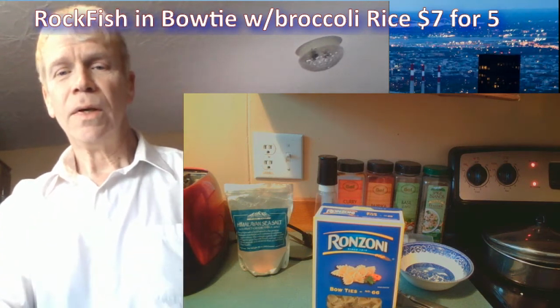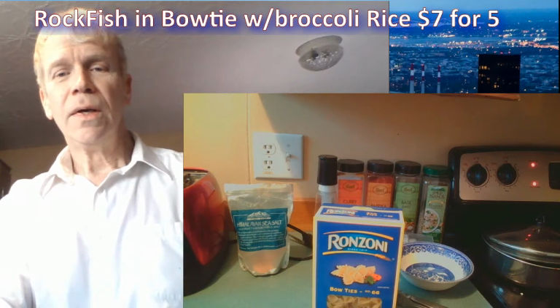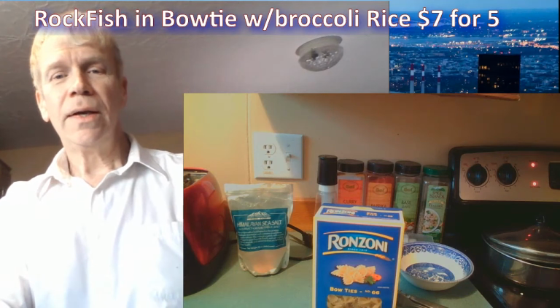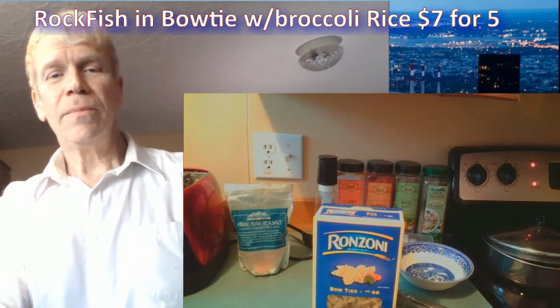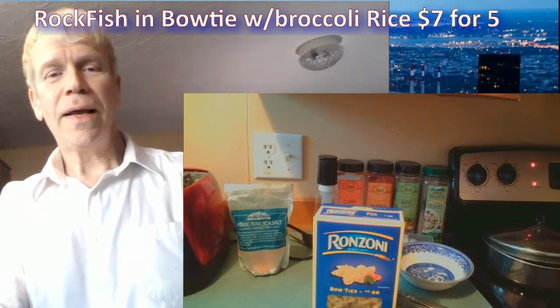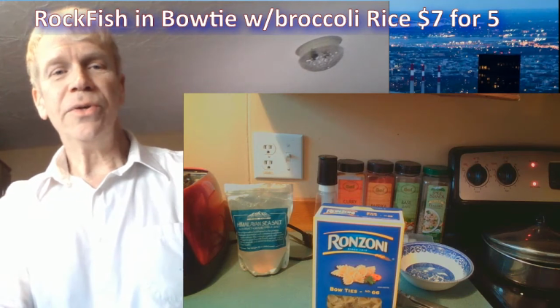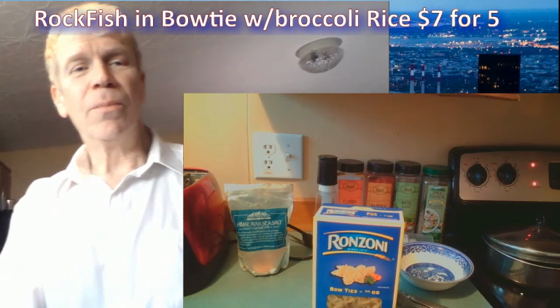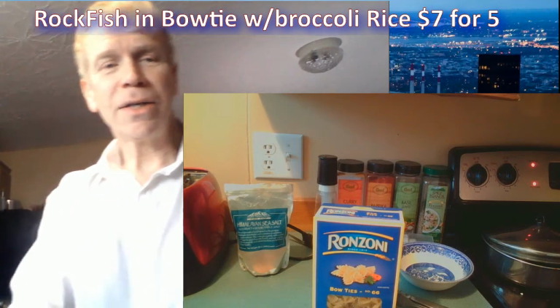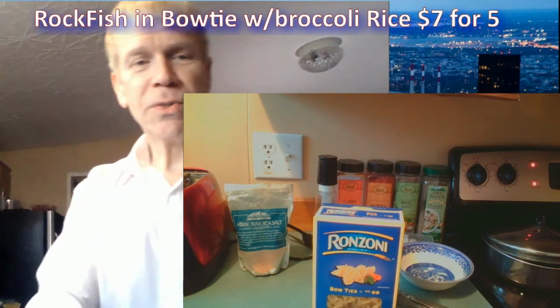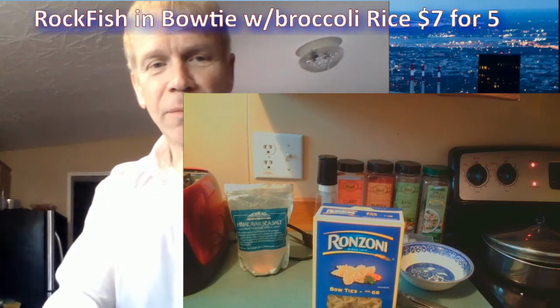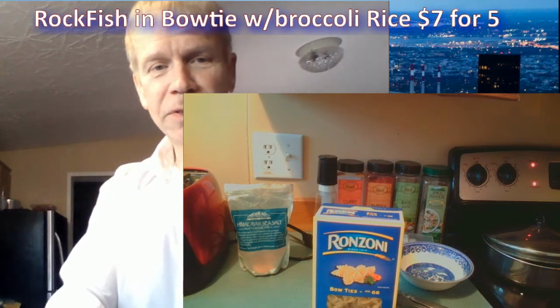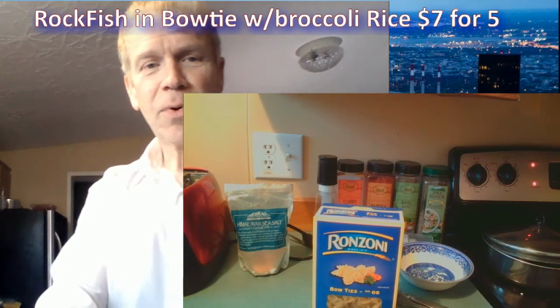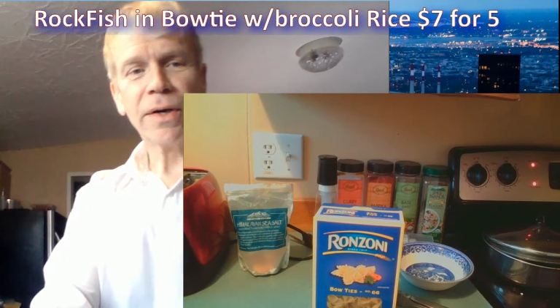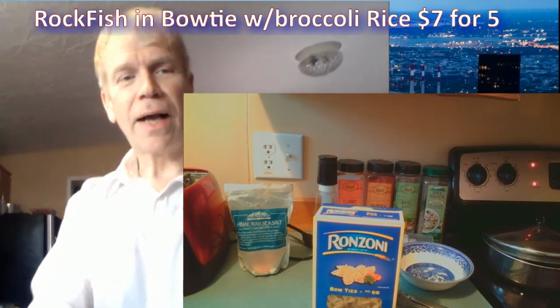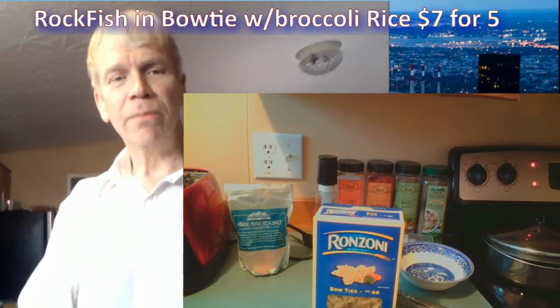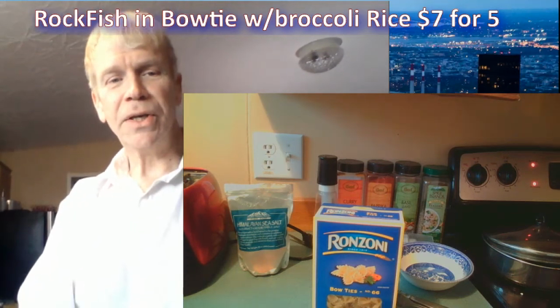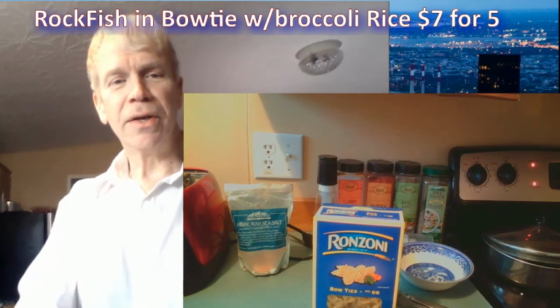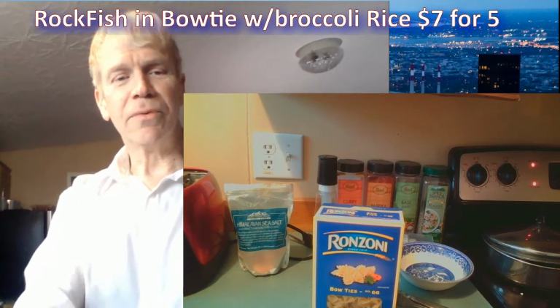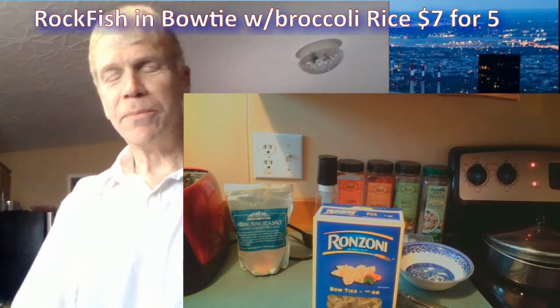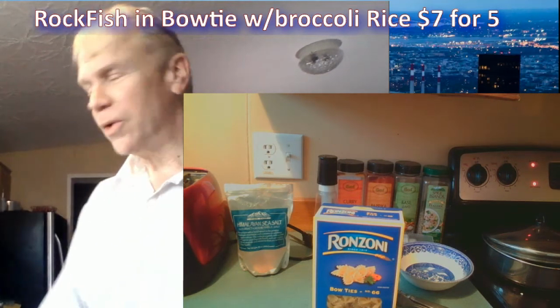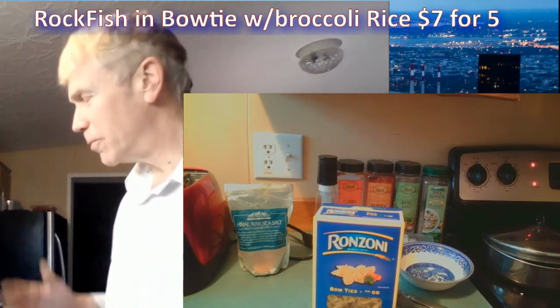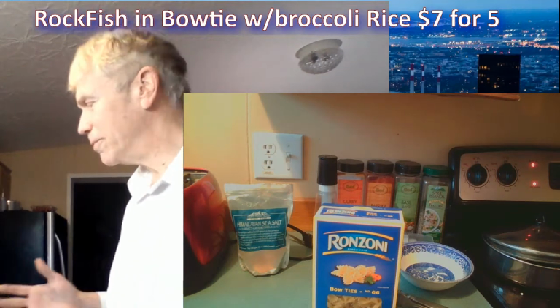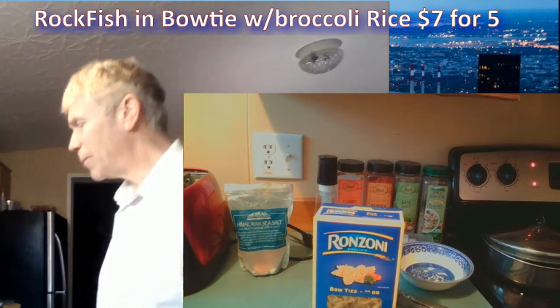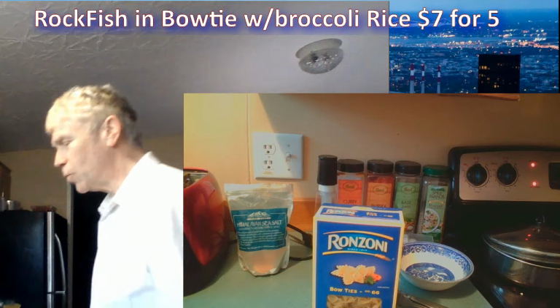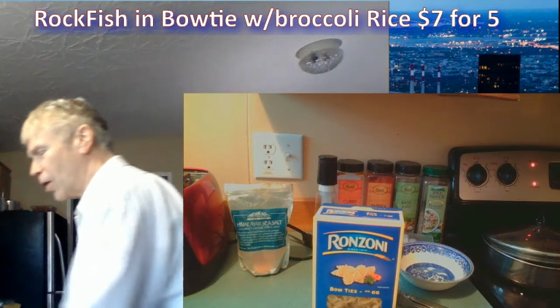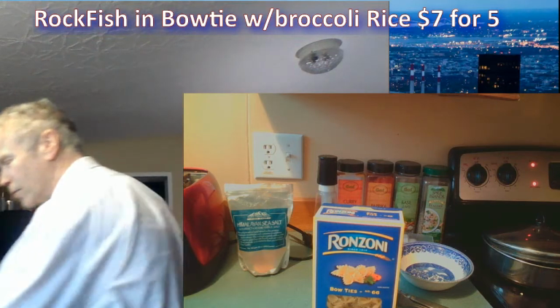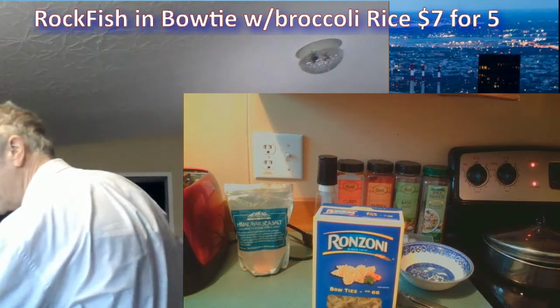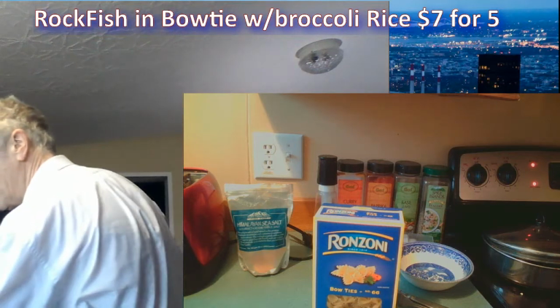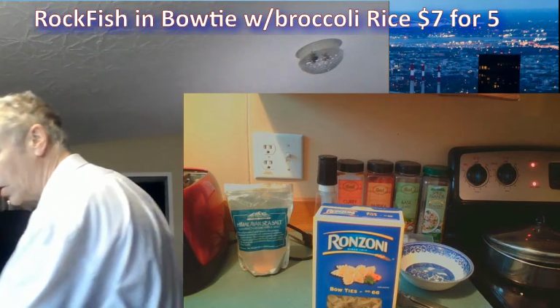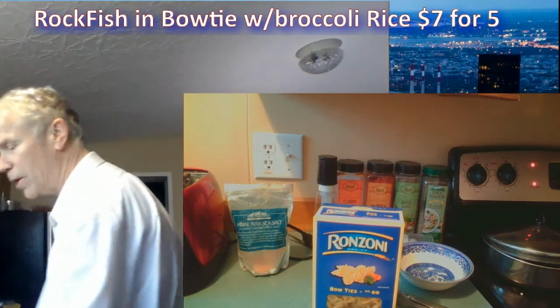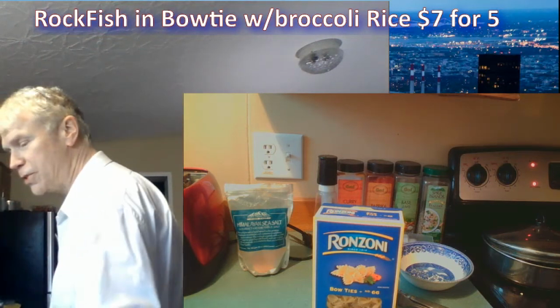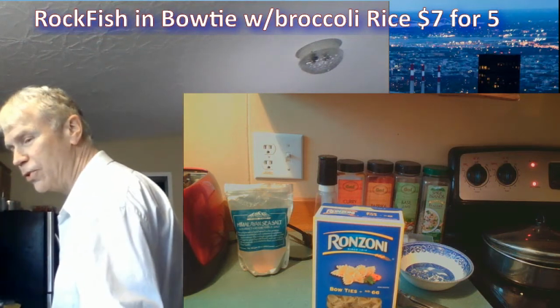As you know, pasta is one of the most important items in your repertoire of low-budget solutions.